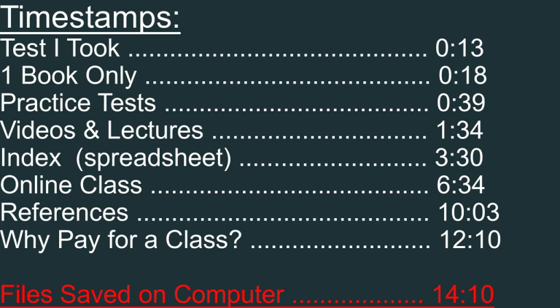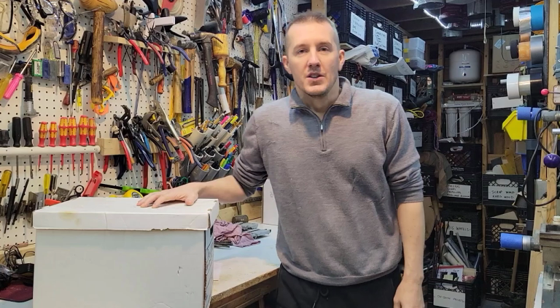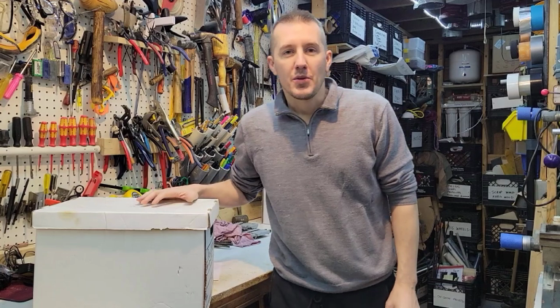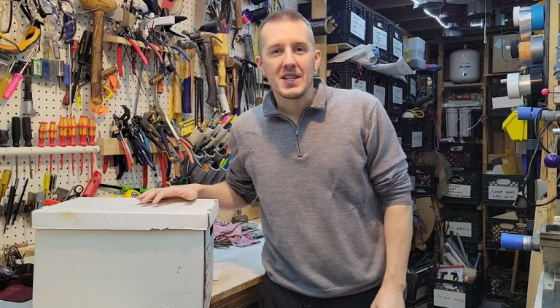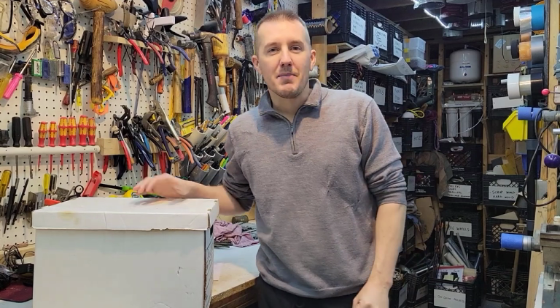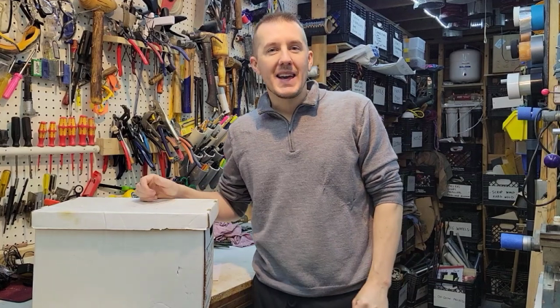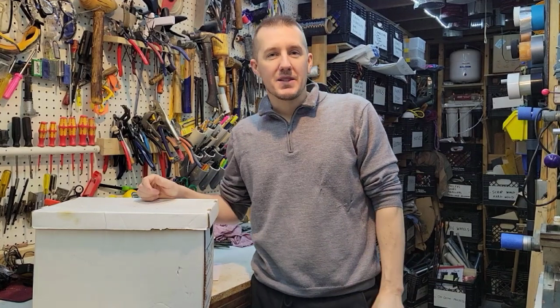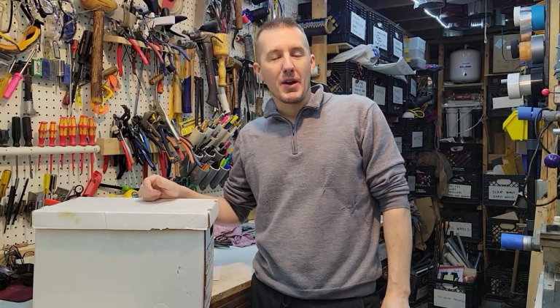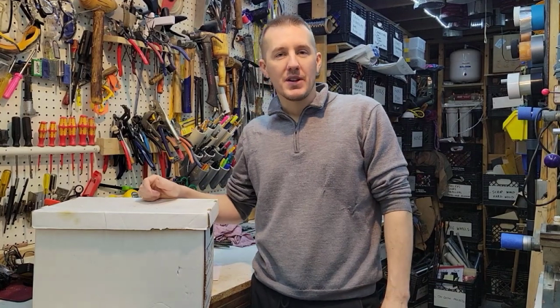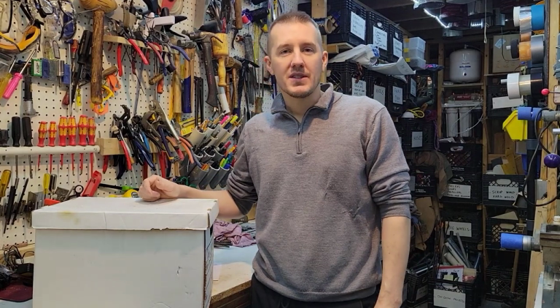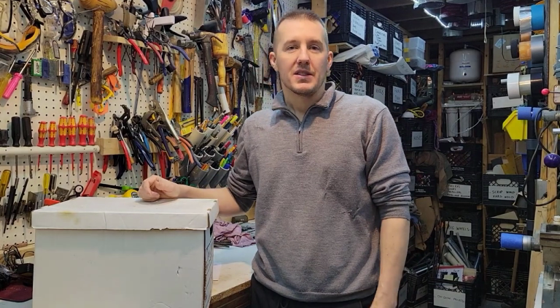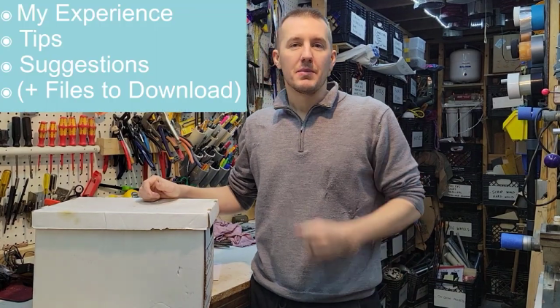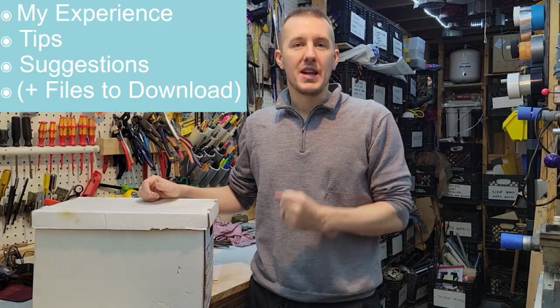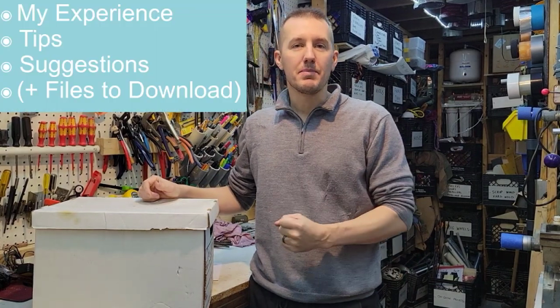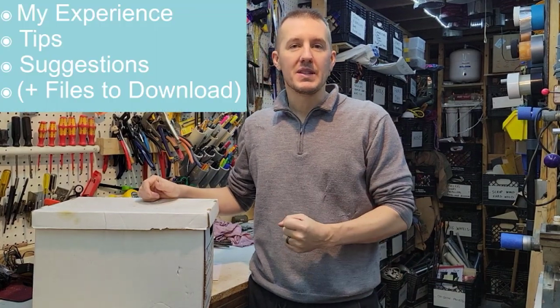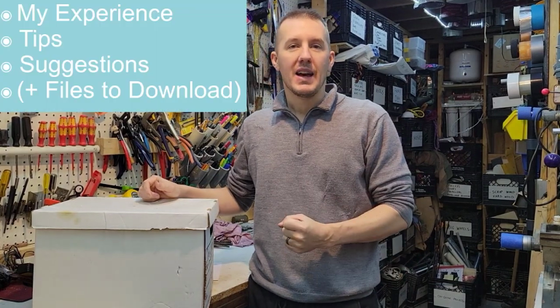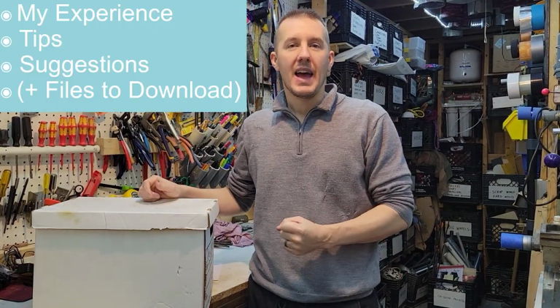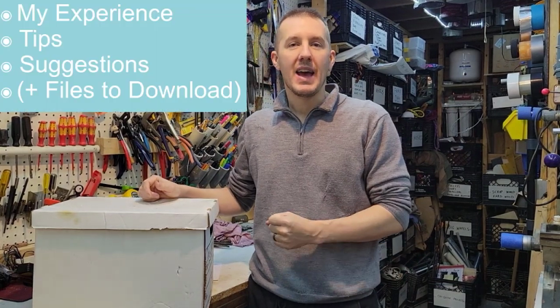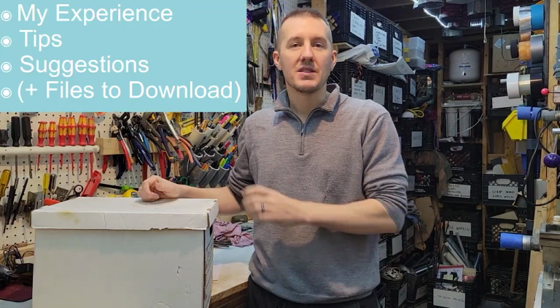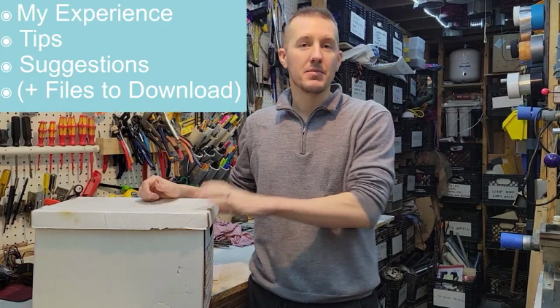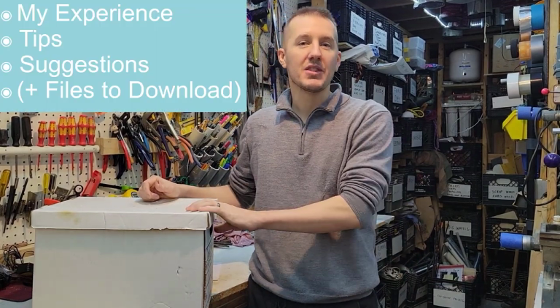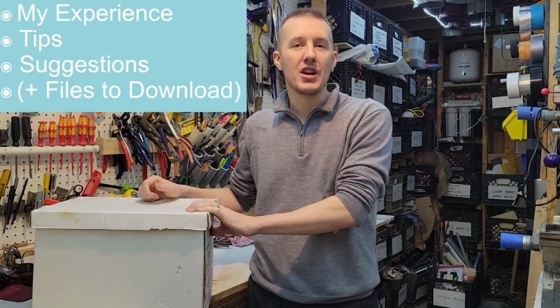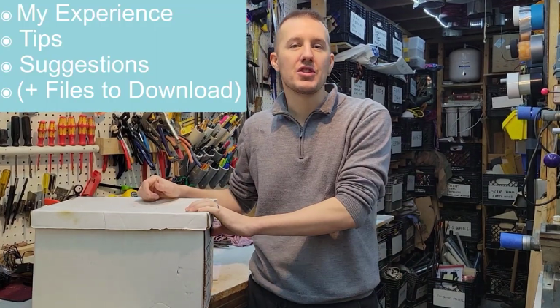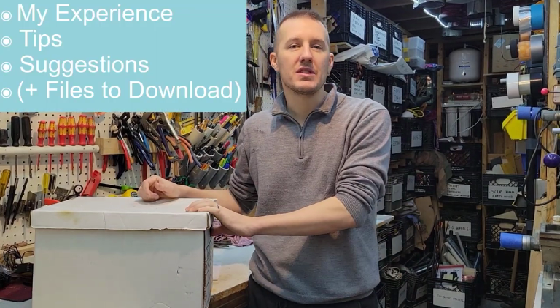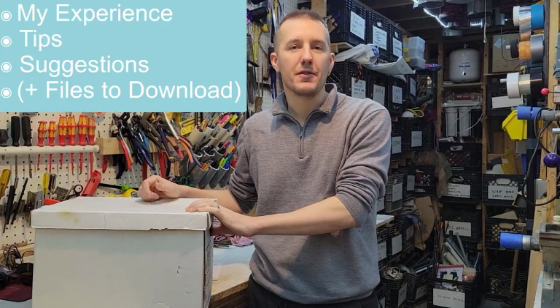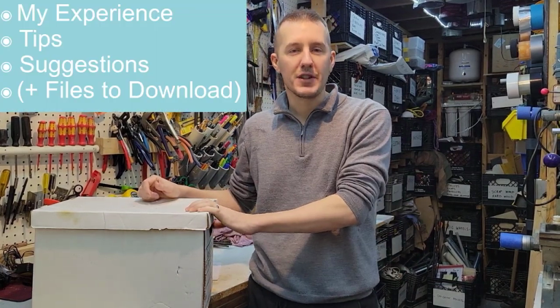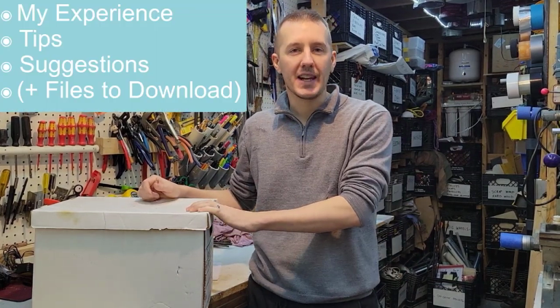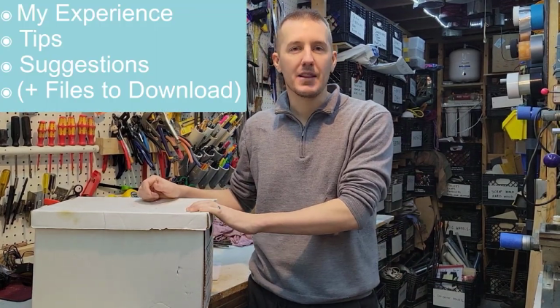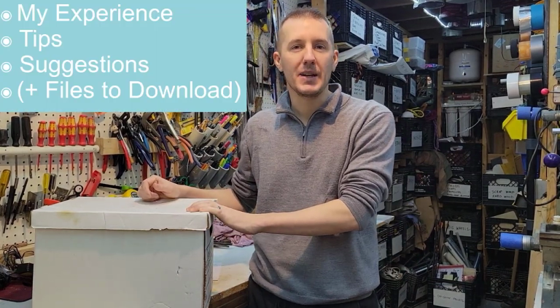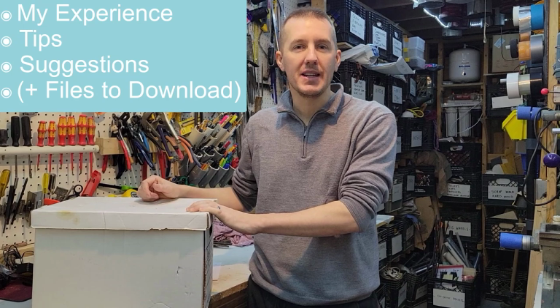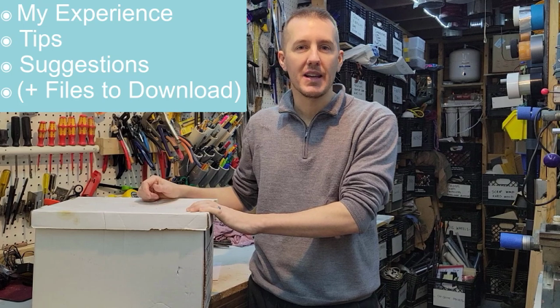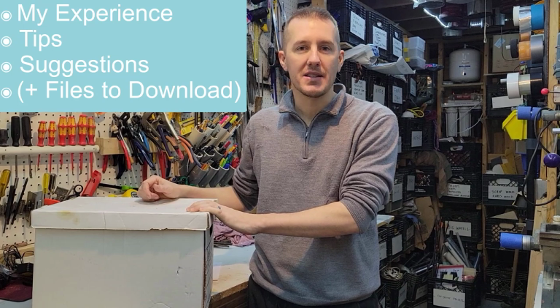This is my experience, some tips, and some suggestions for taking the PE test.